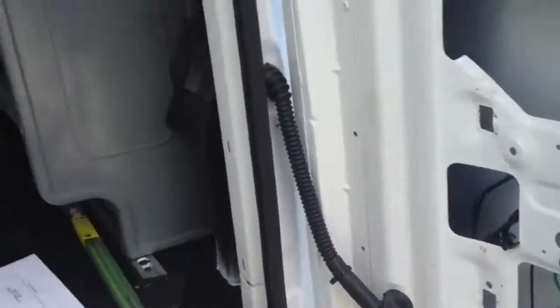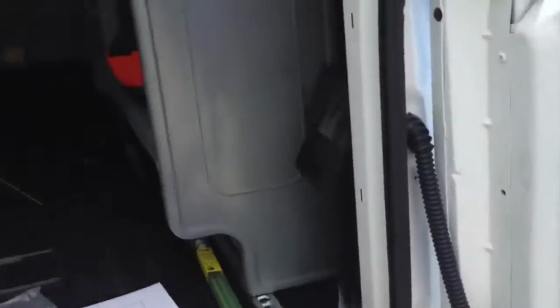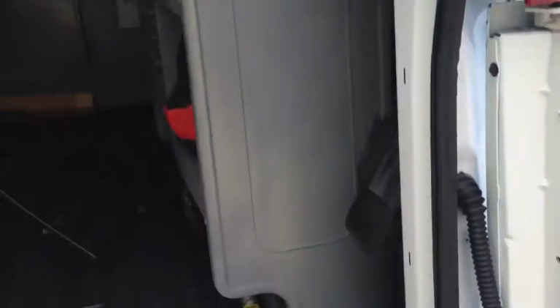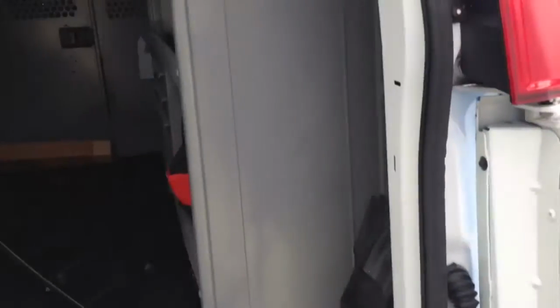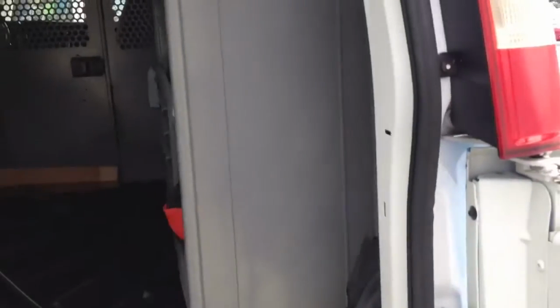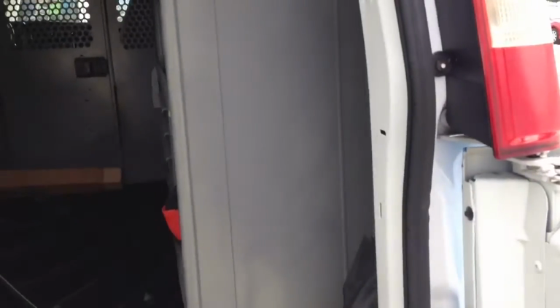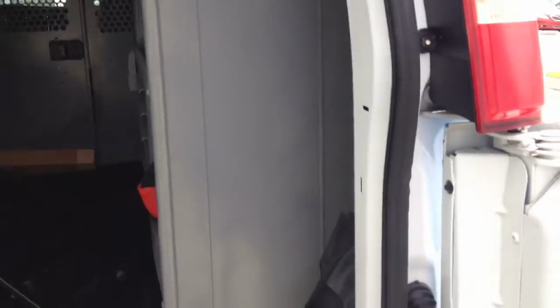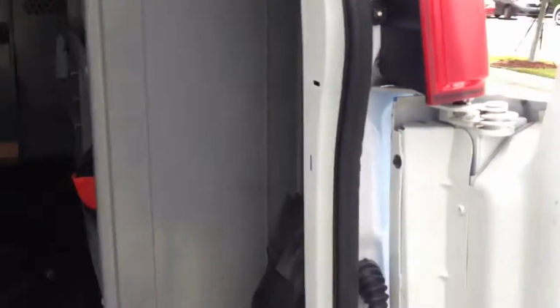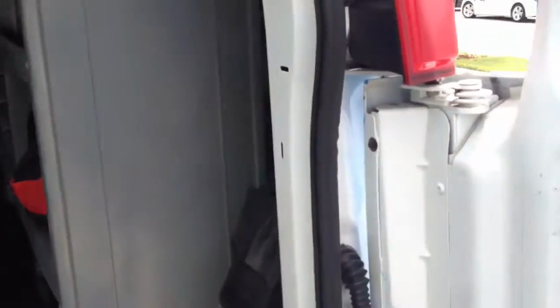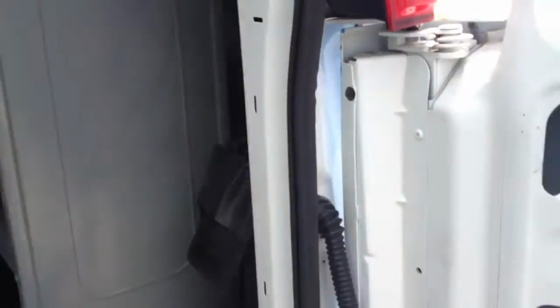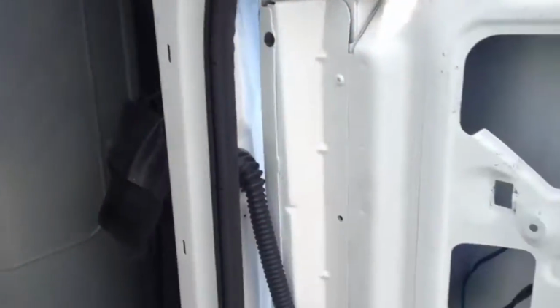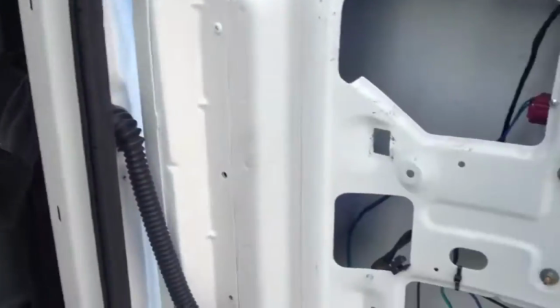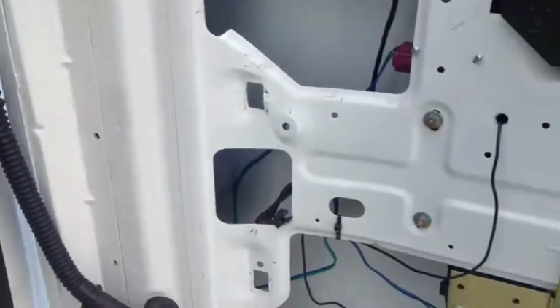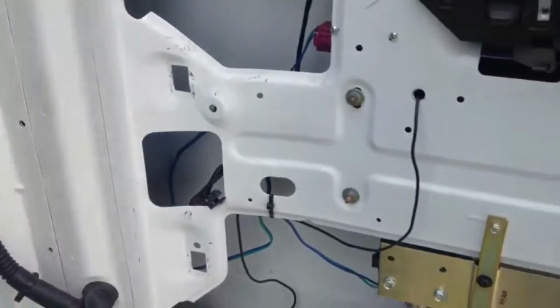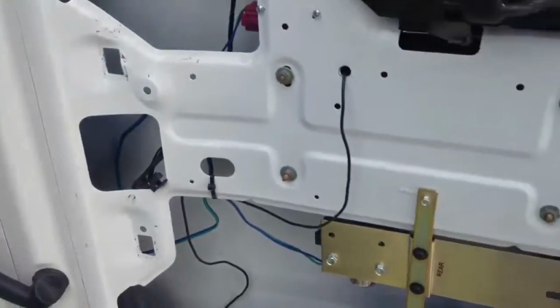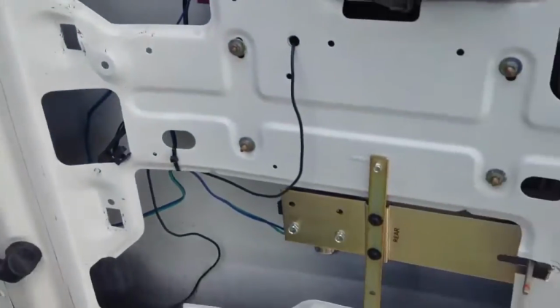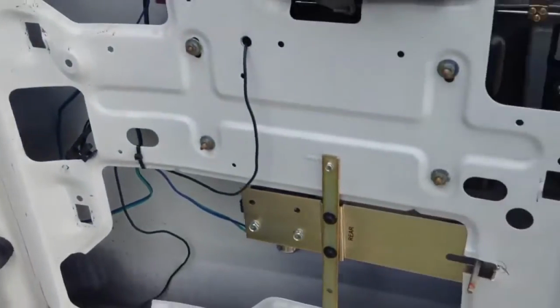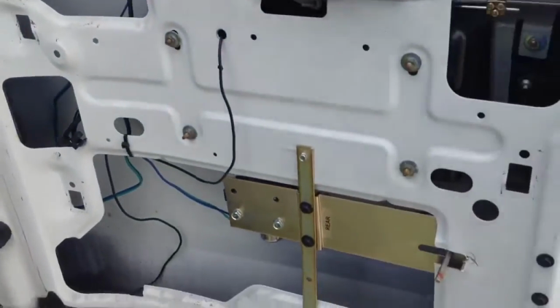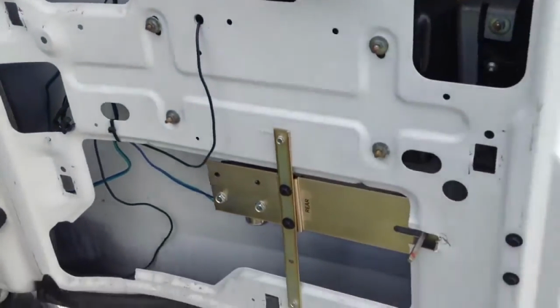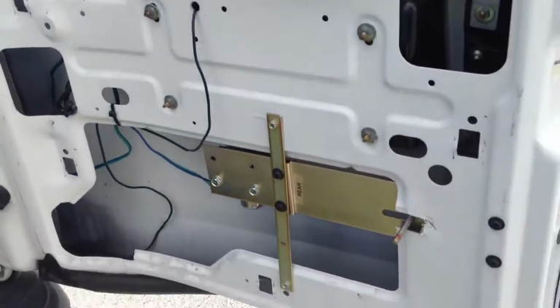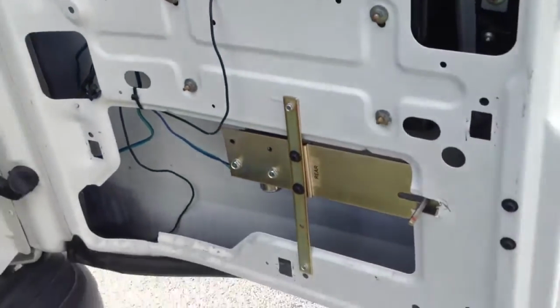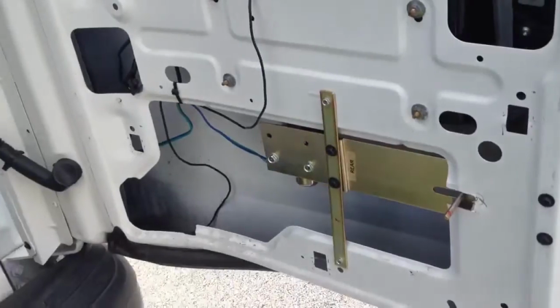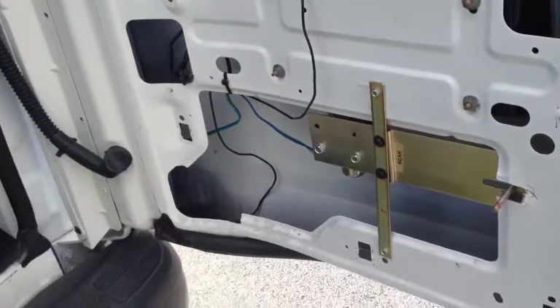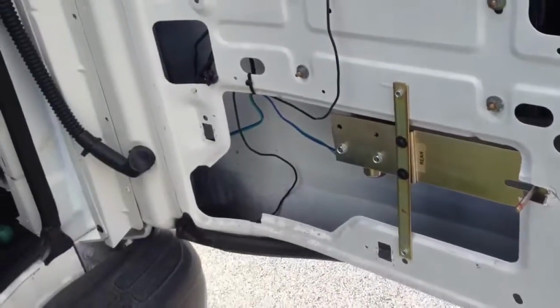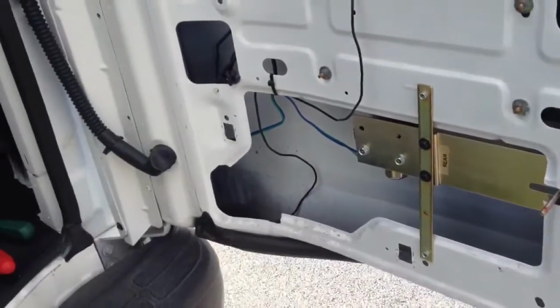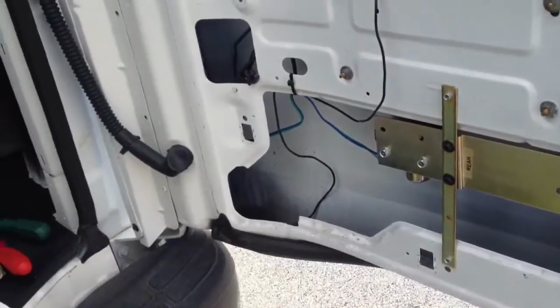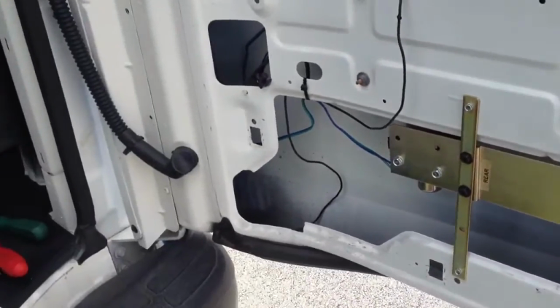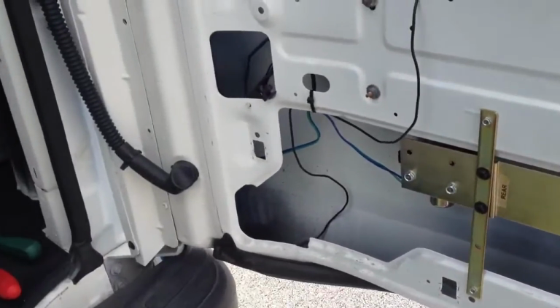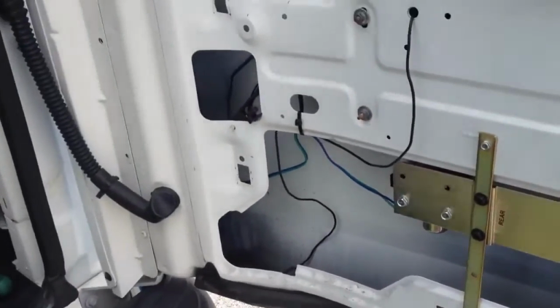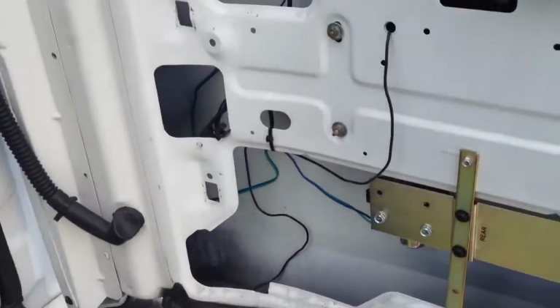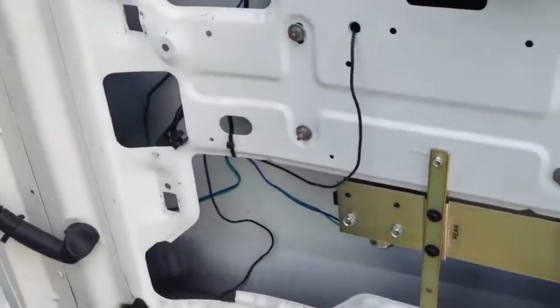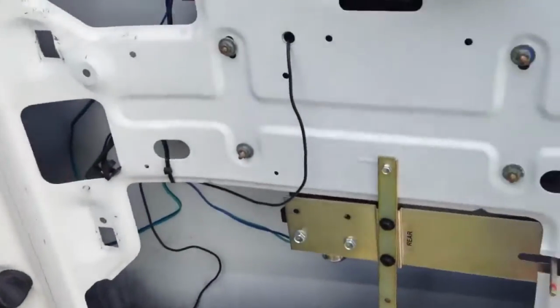We're going to do the side door also. There's no way of getting inside this van — it's like a vault, like a bank vault.